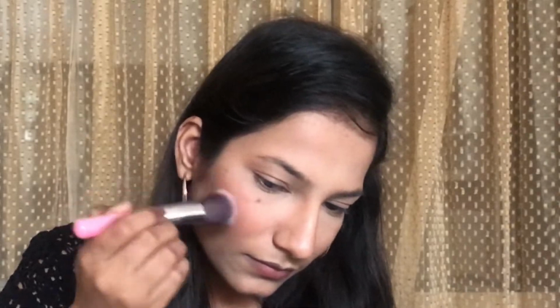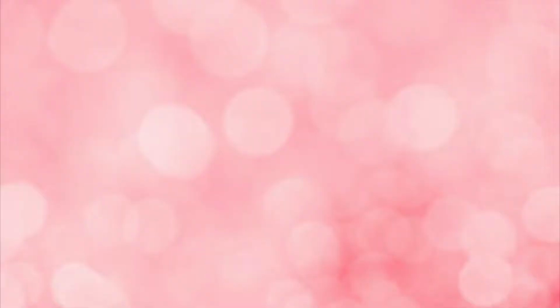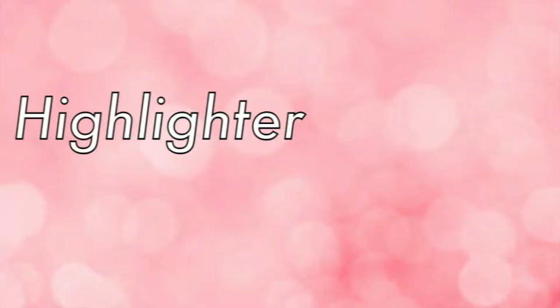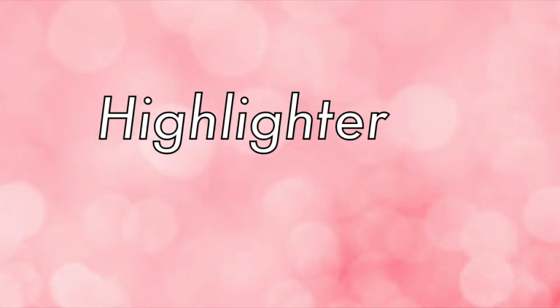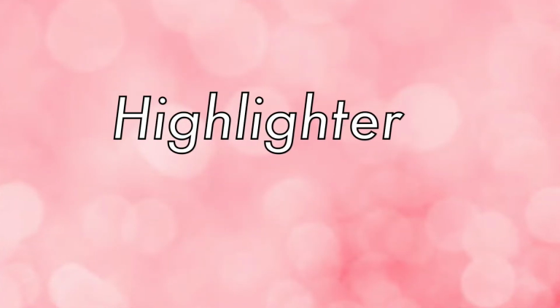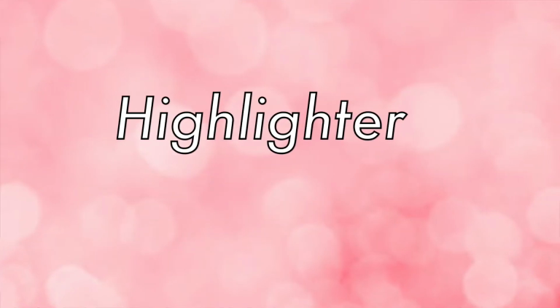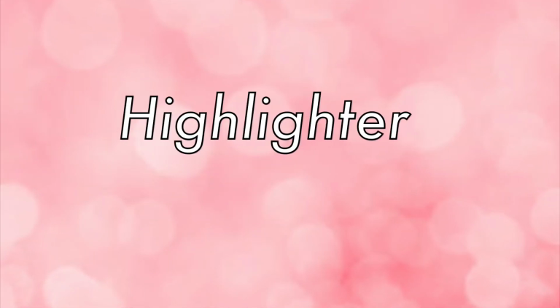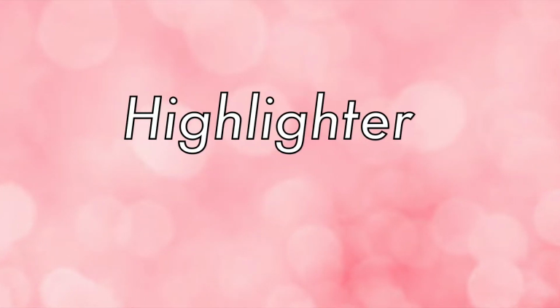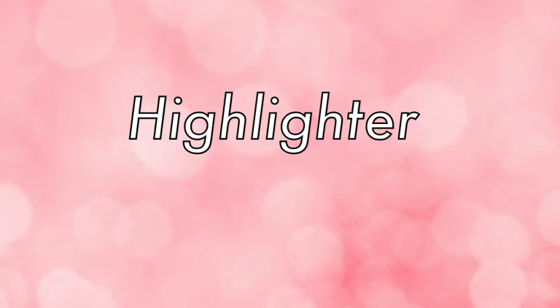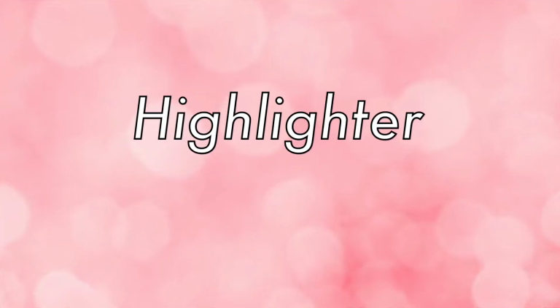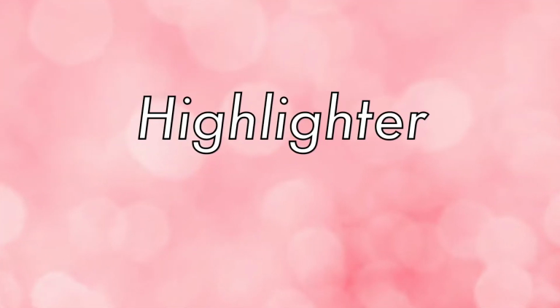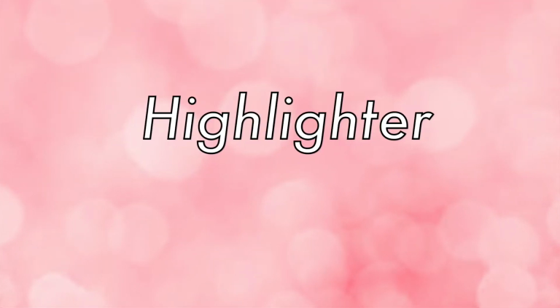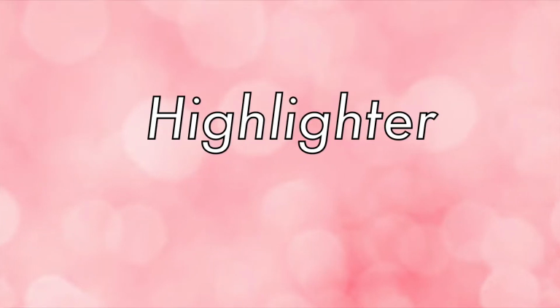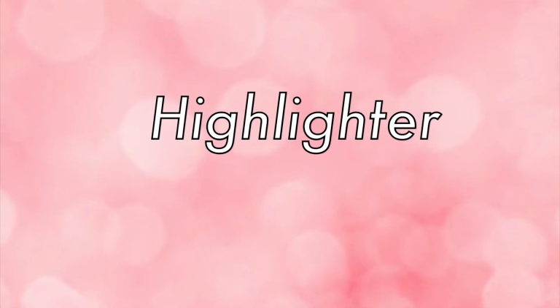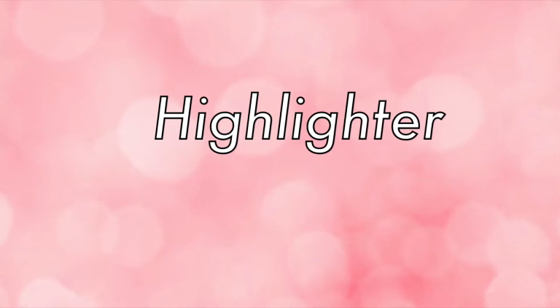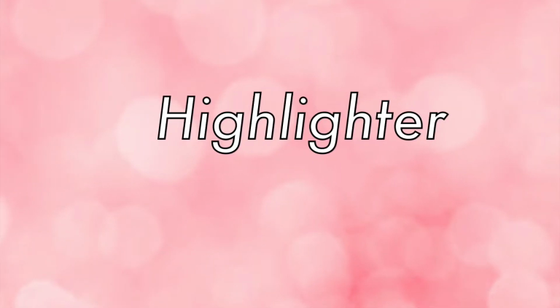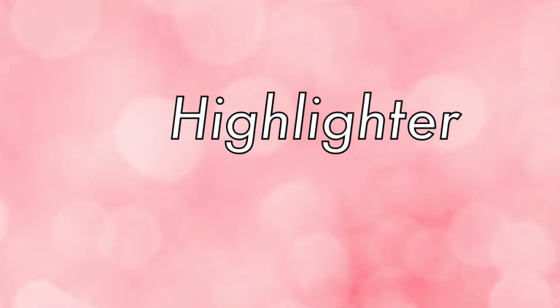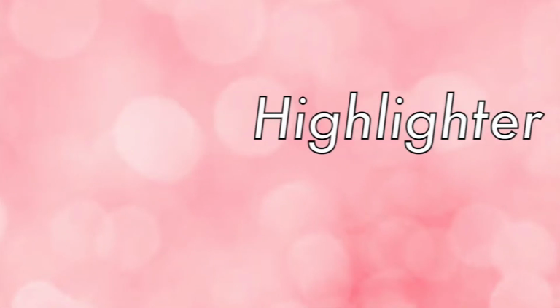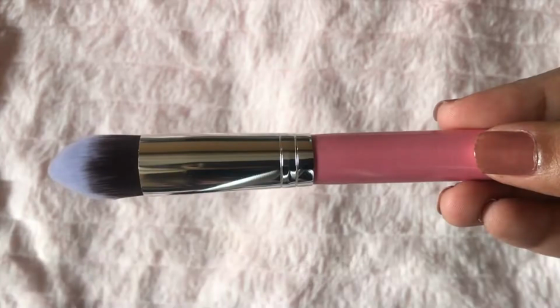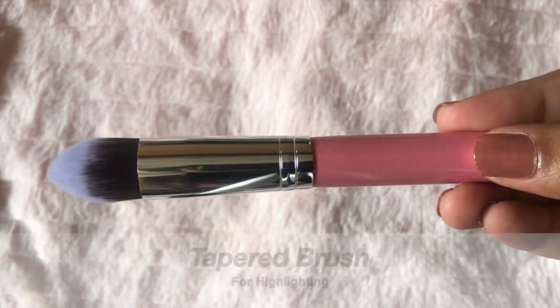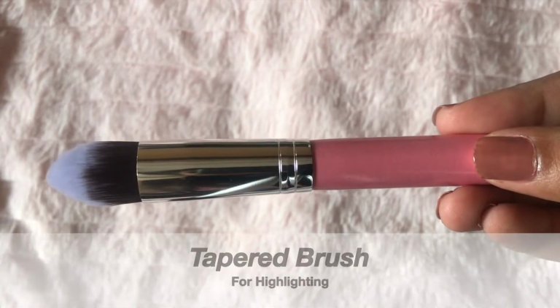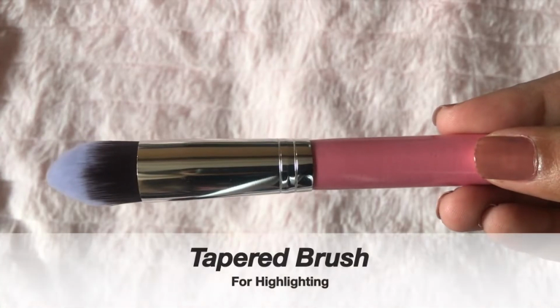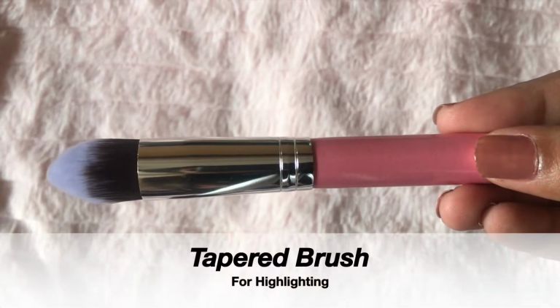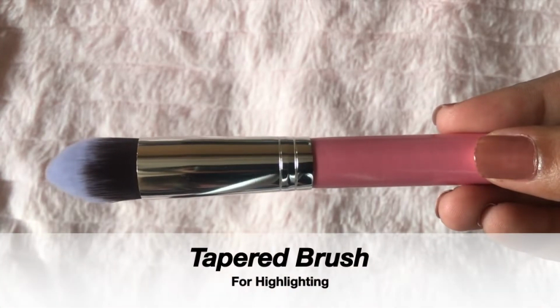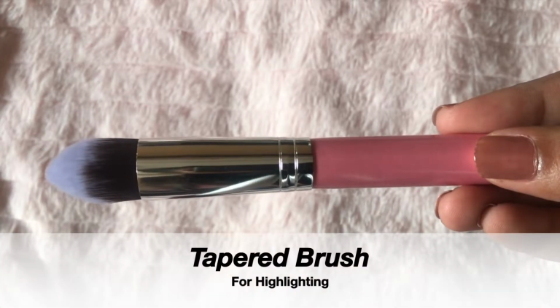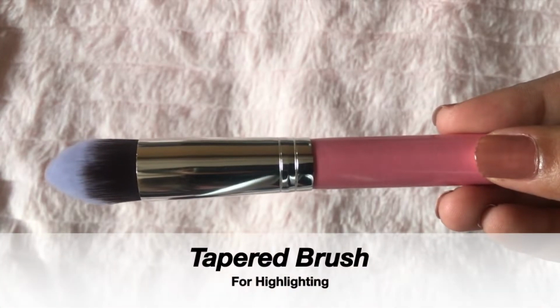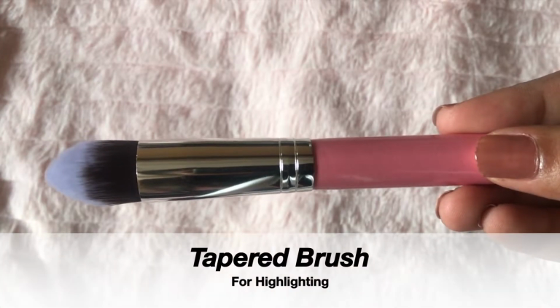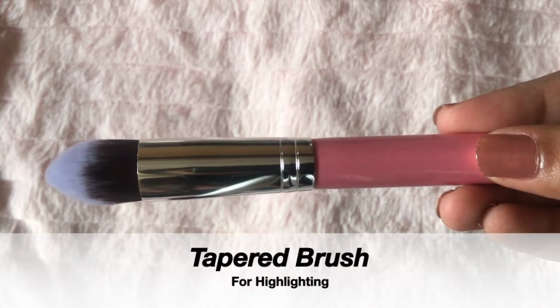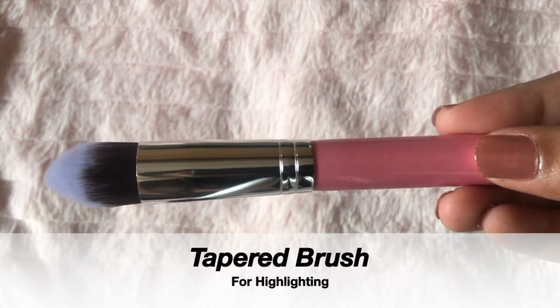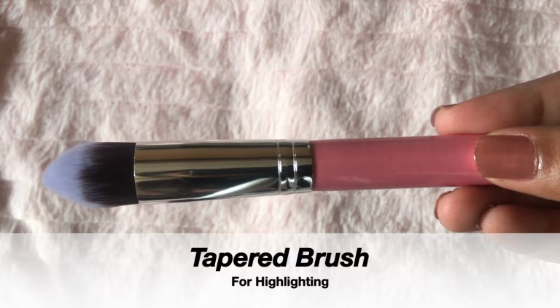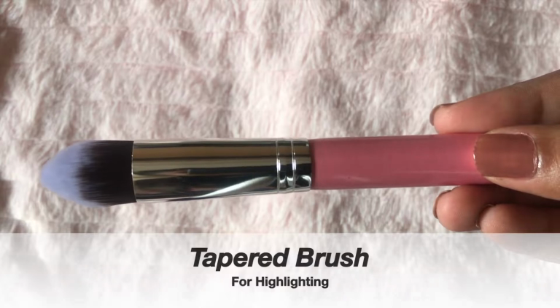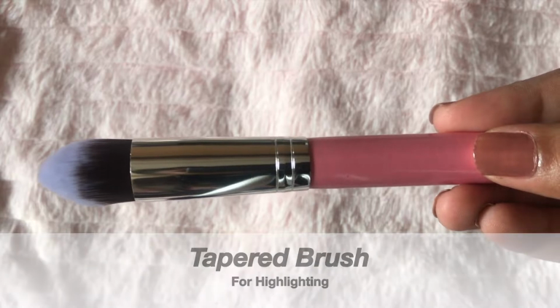Now for the highlighter, I am going to use the same tapered brush which we used for baking.